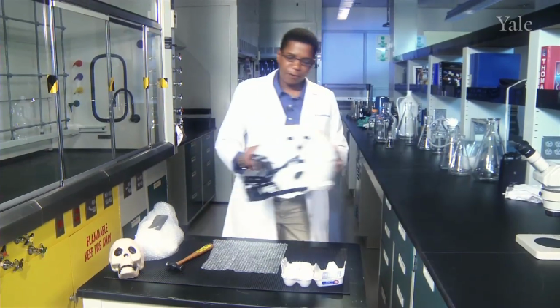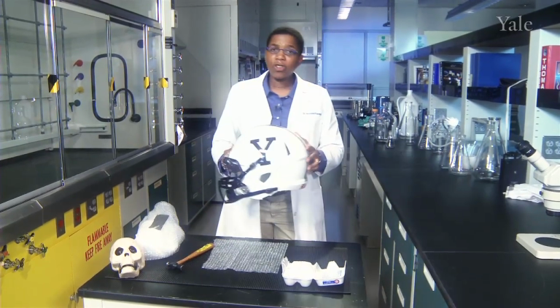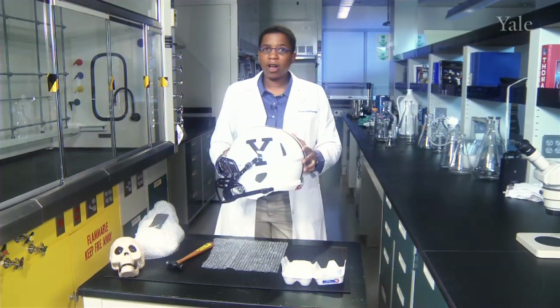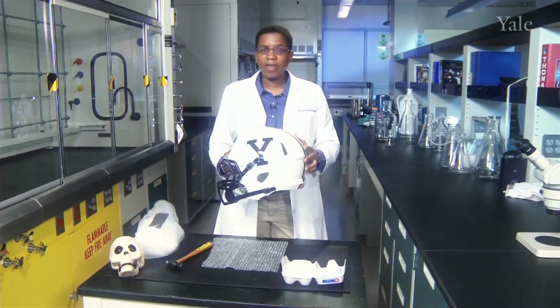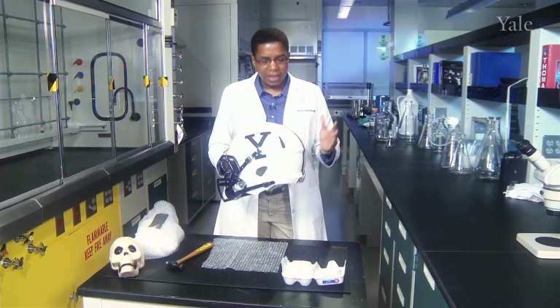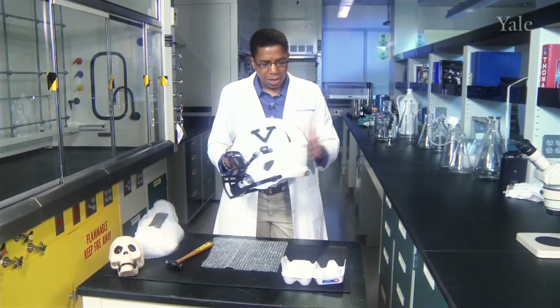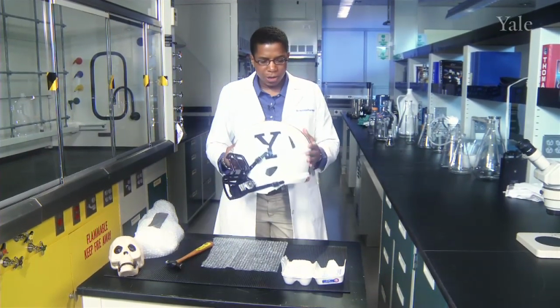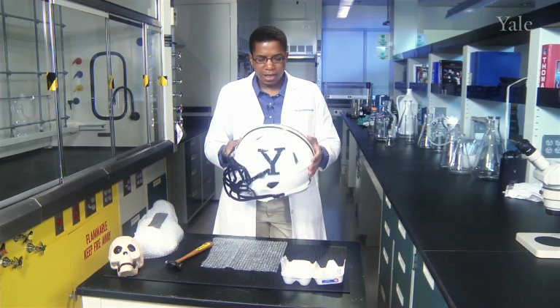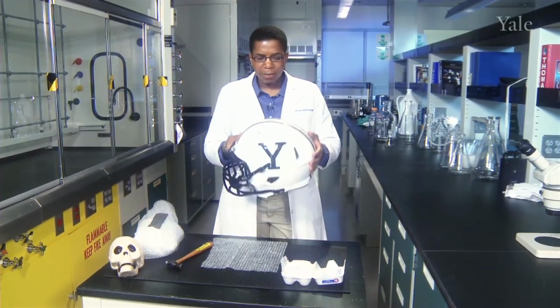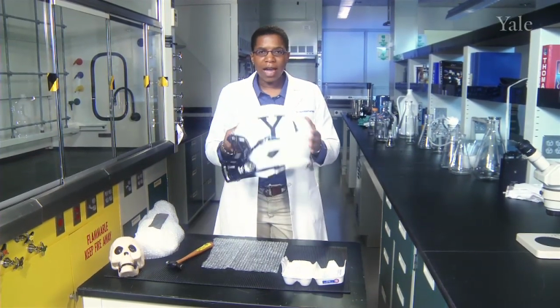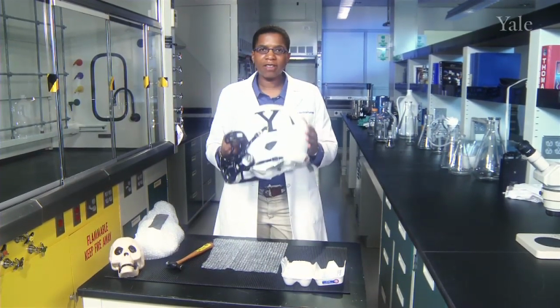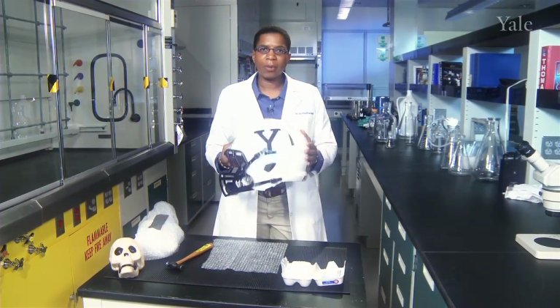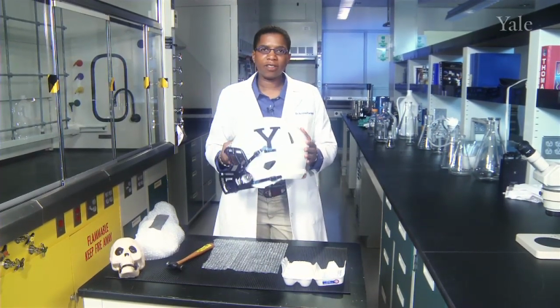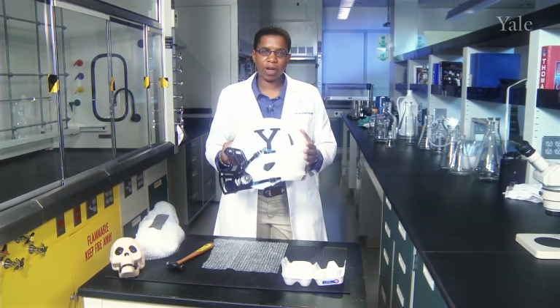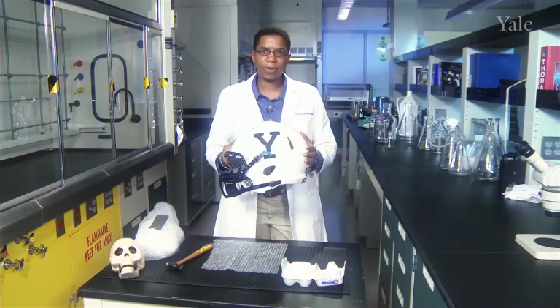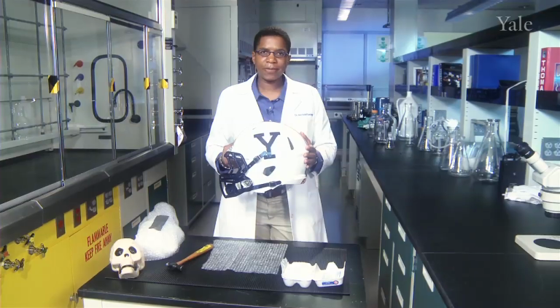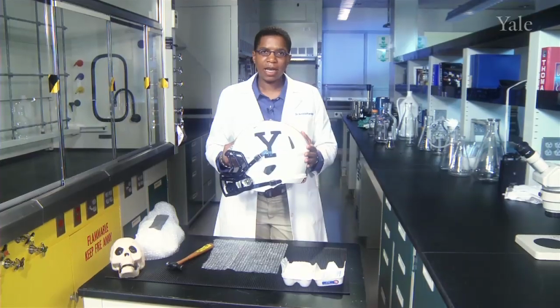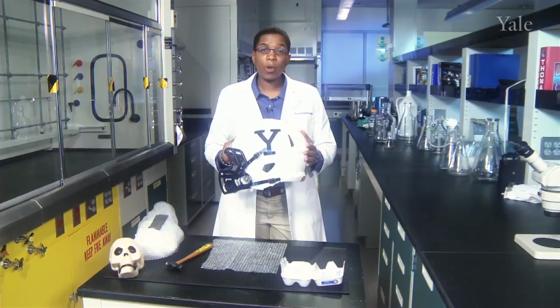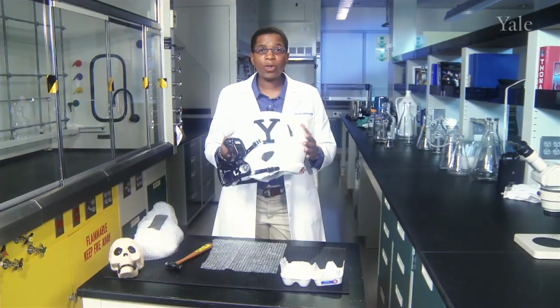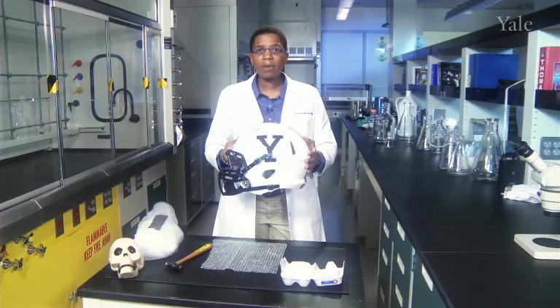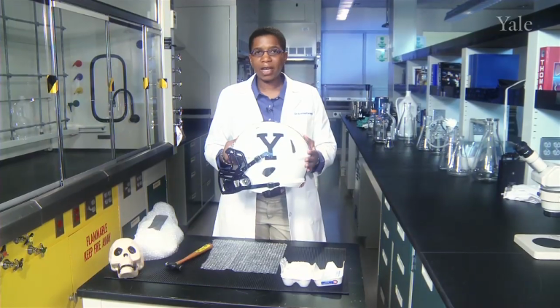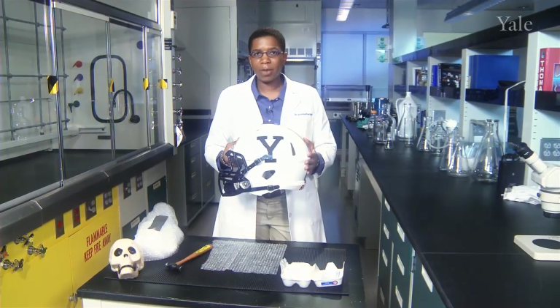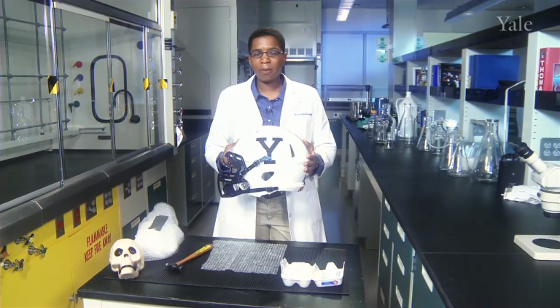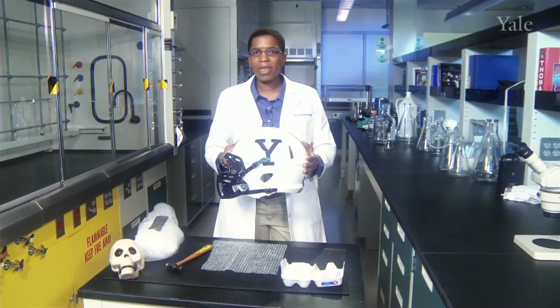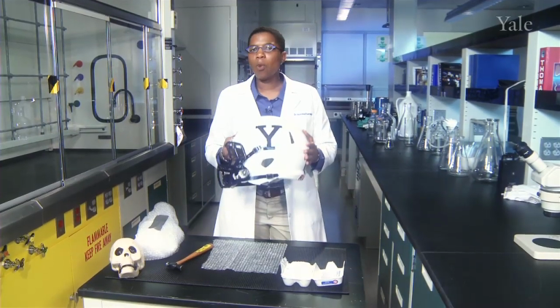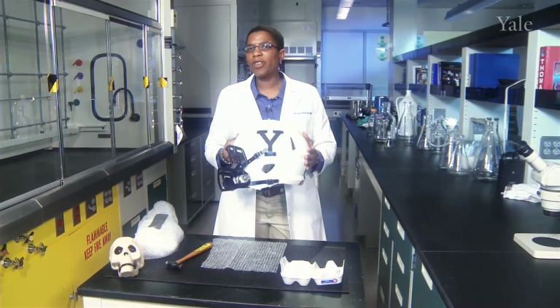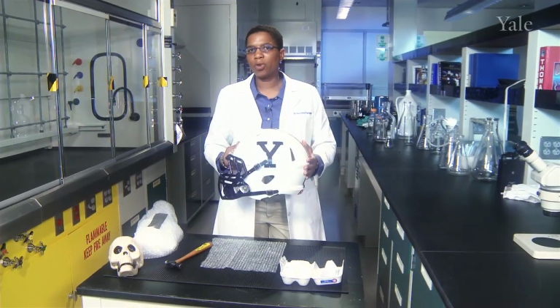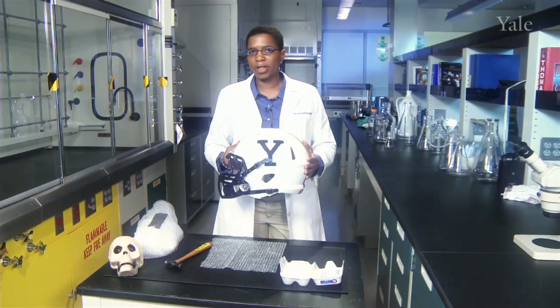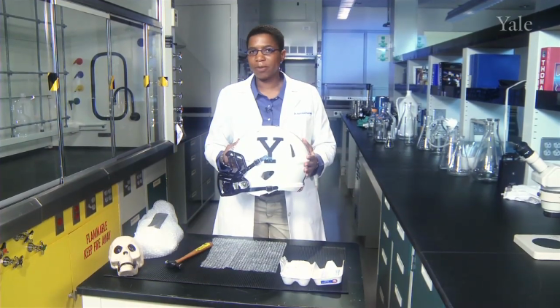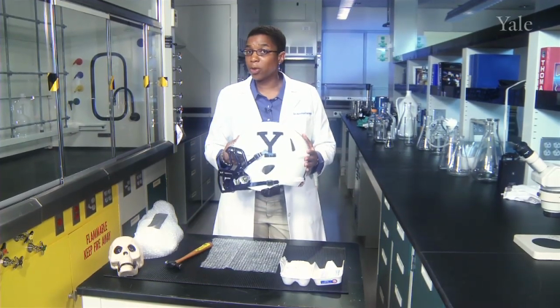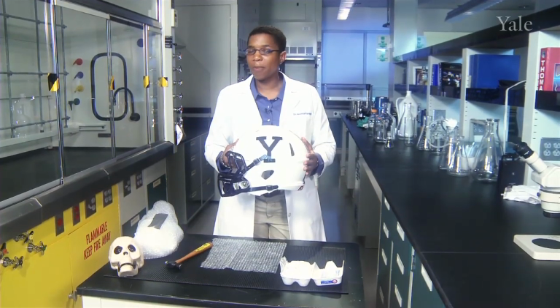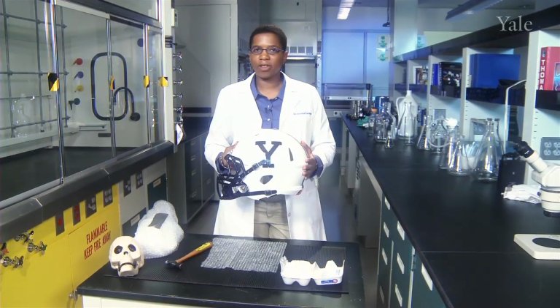The engineering behind this helmet is incredible. When you think about a helmet, think one, two, three — there are three parts.